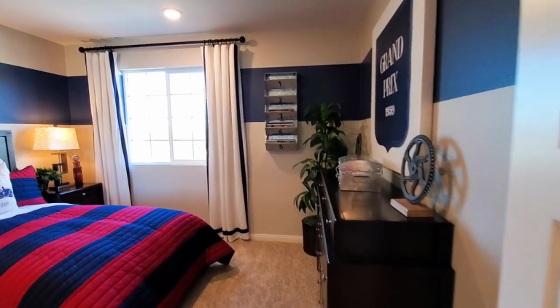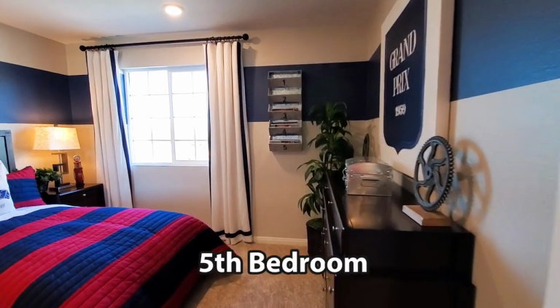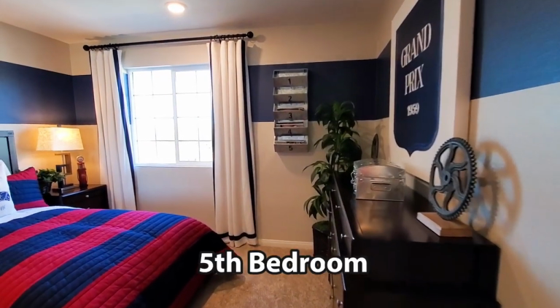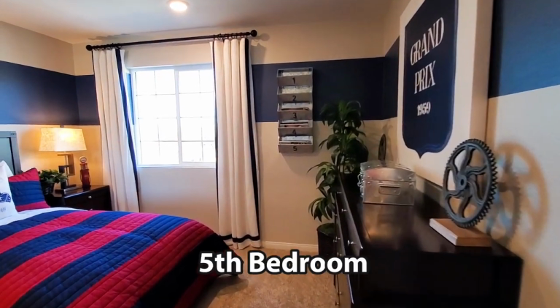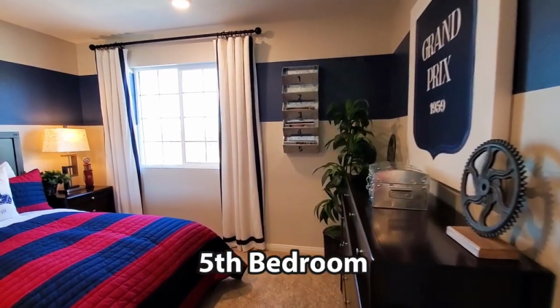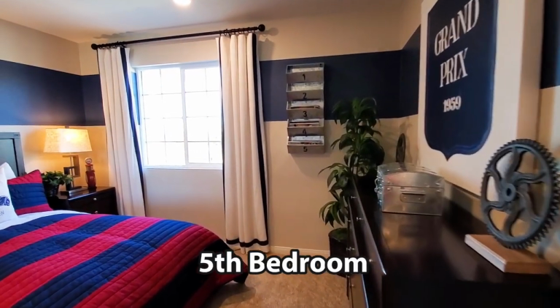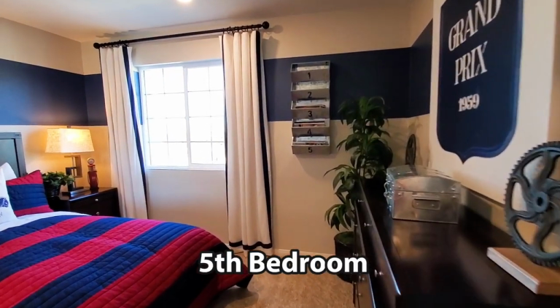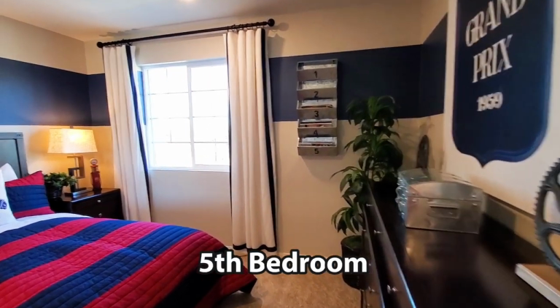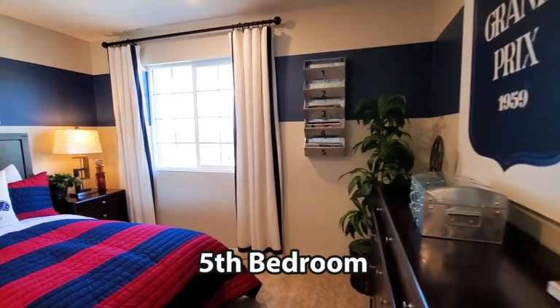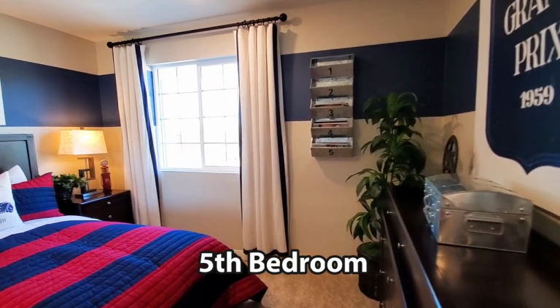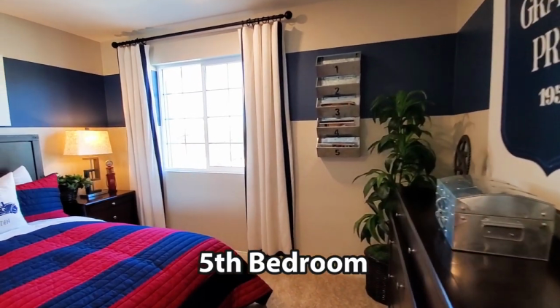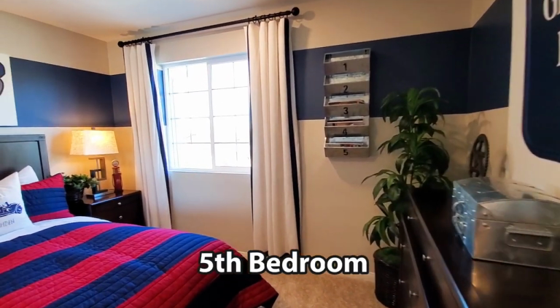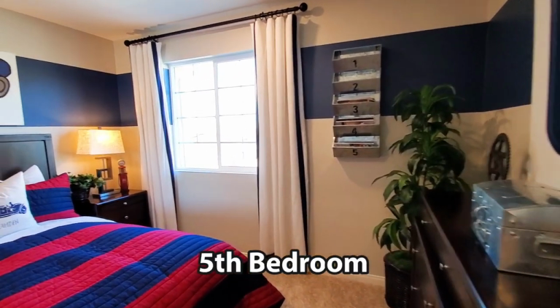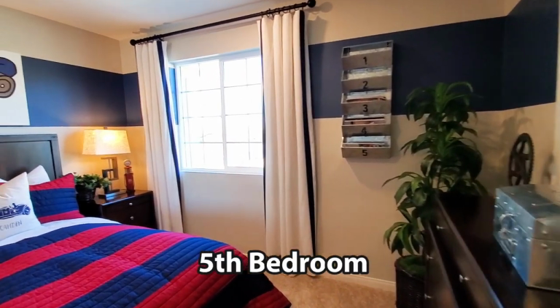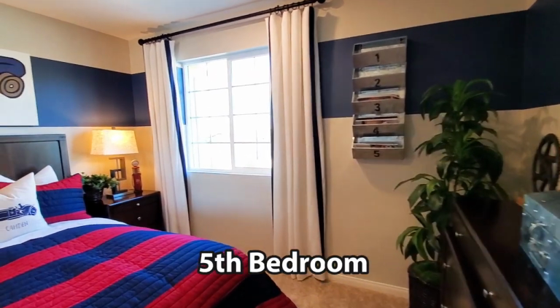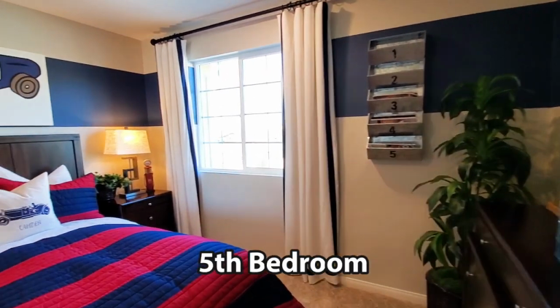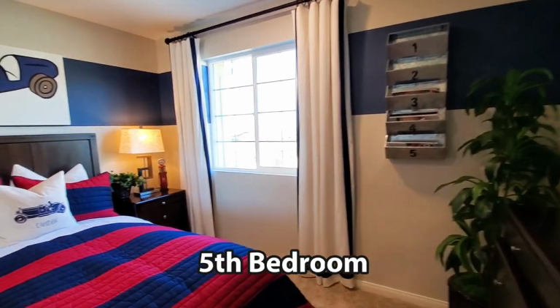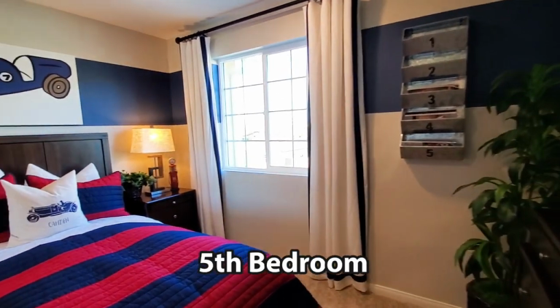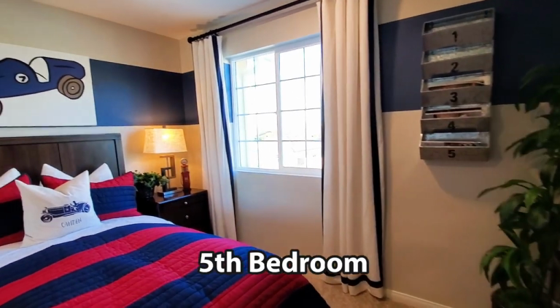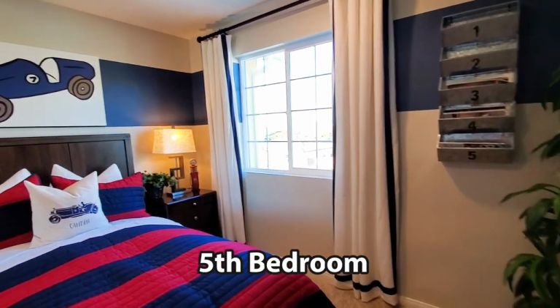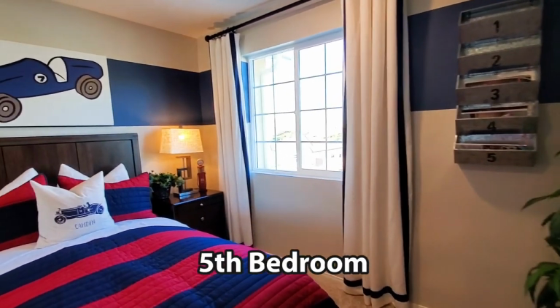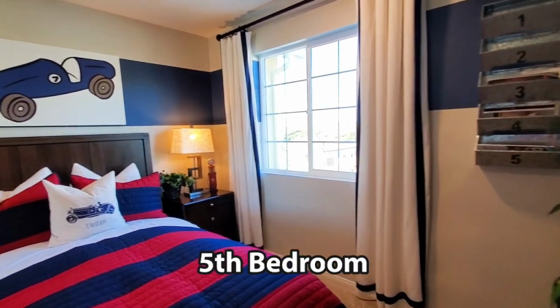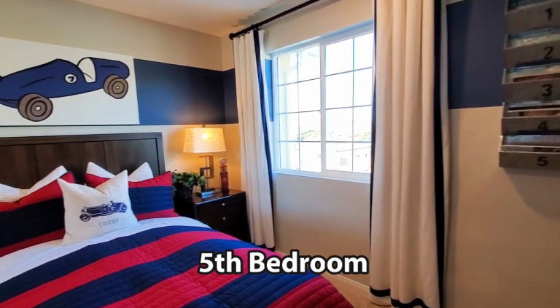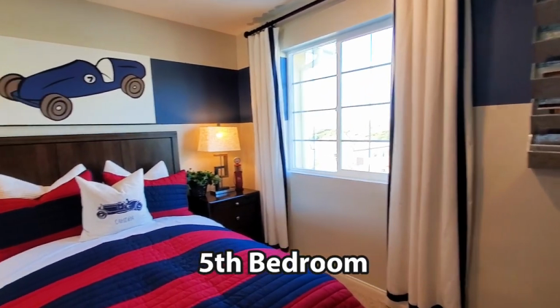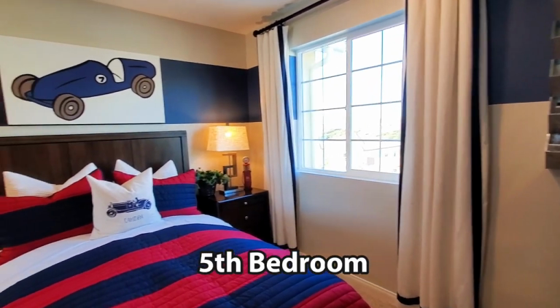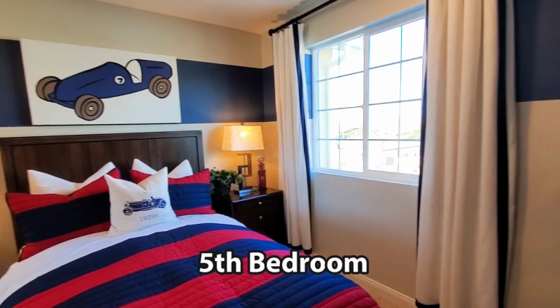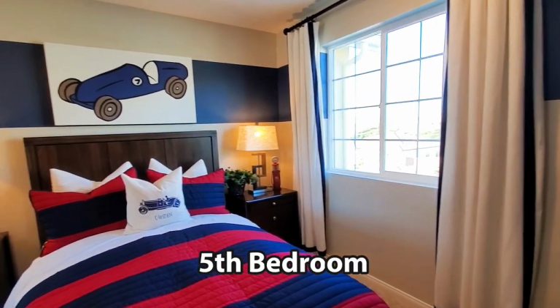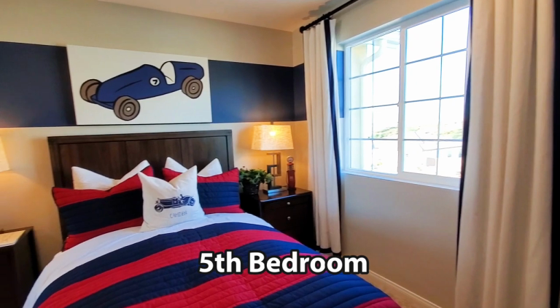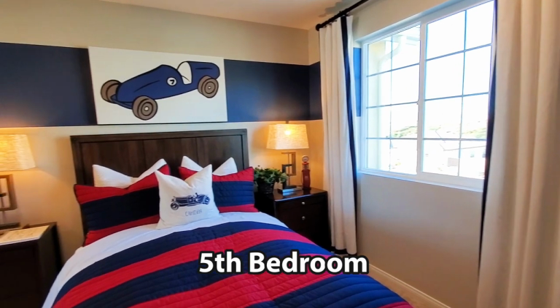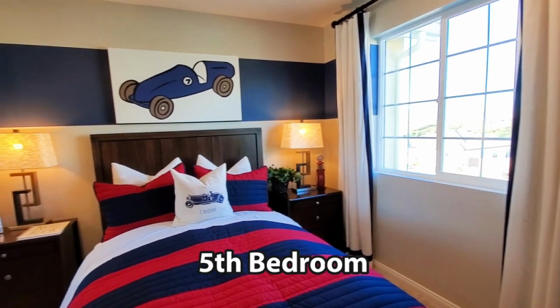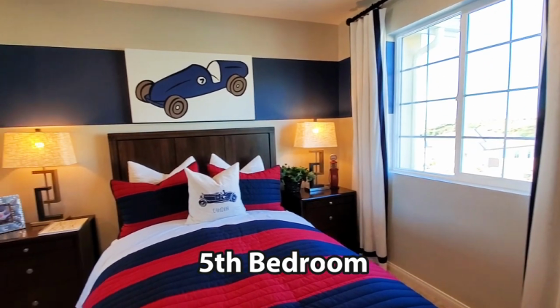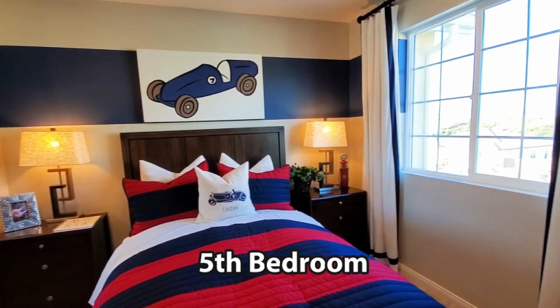The fifth bedroom has a window, recessed lighting, a closet, and is also carpeted.